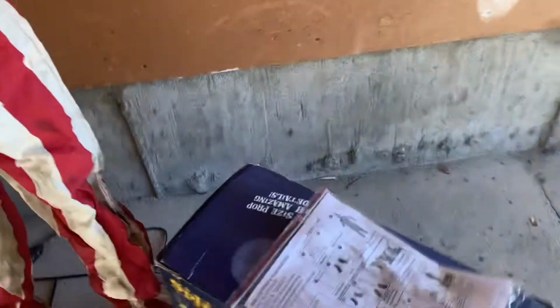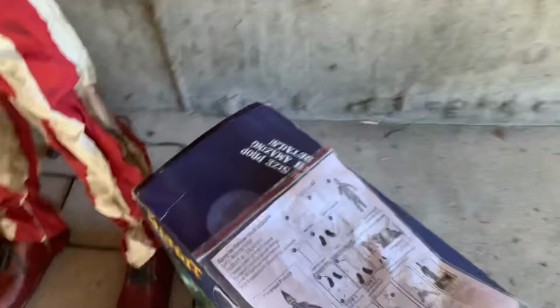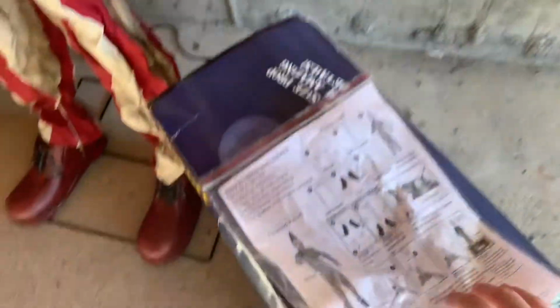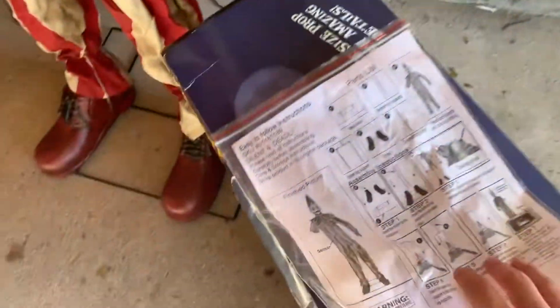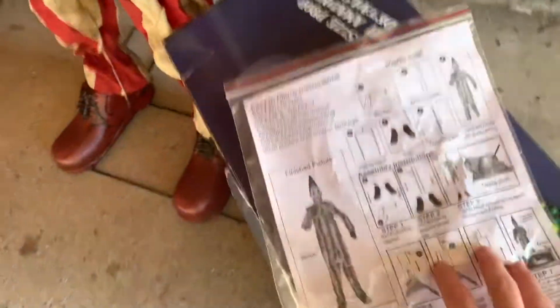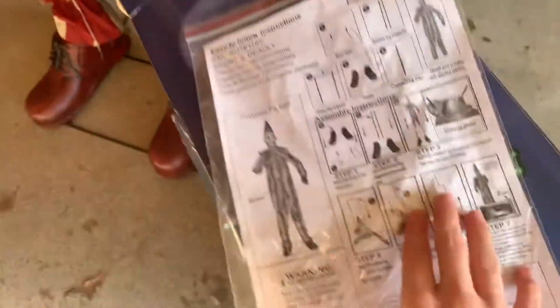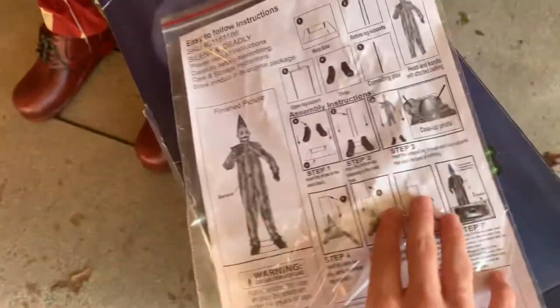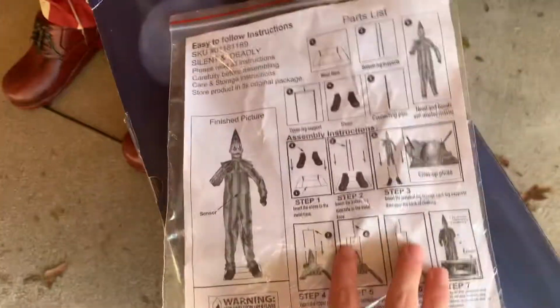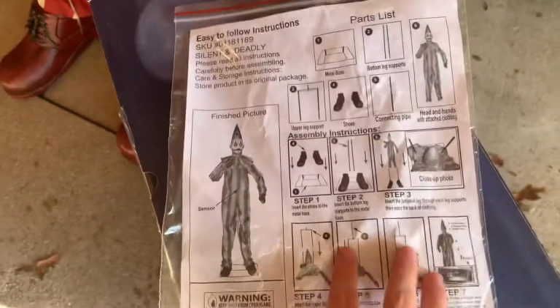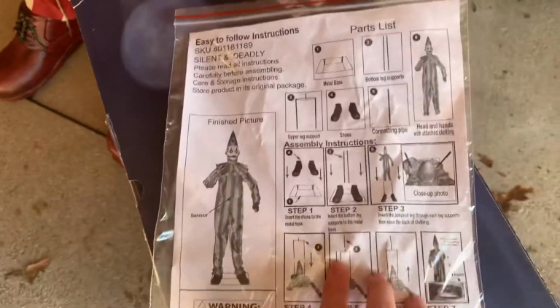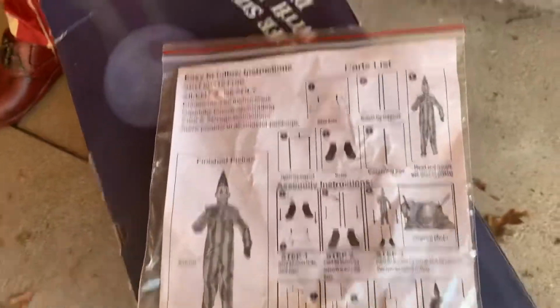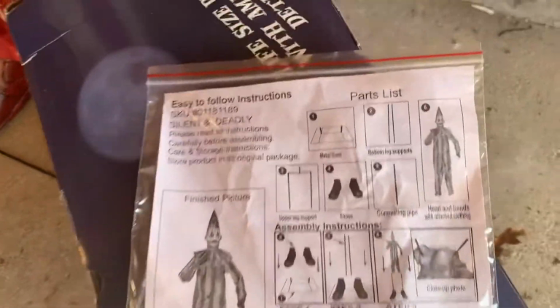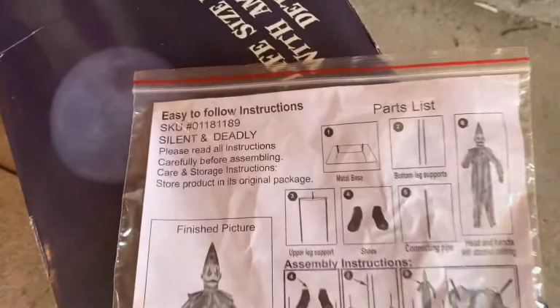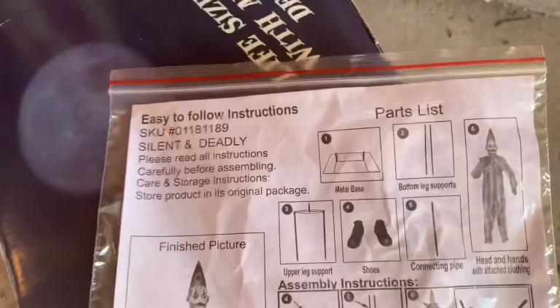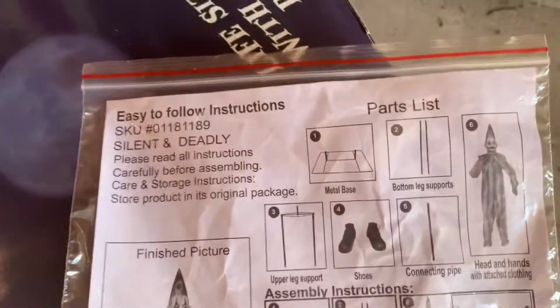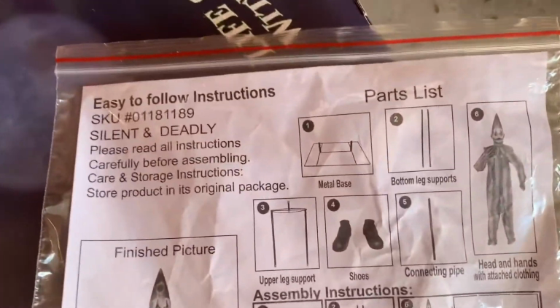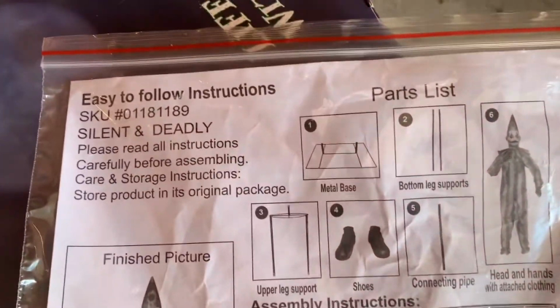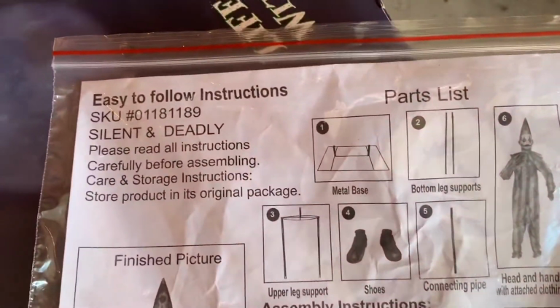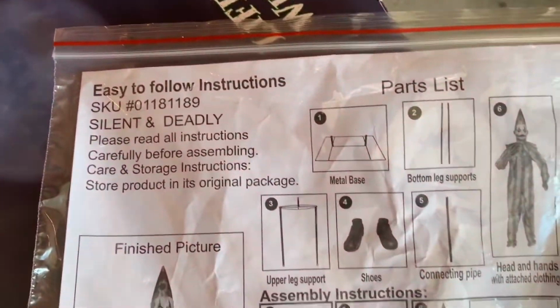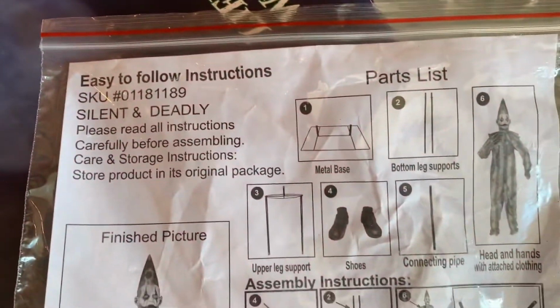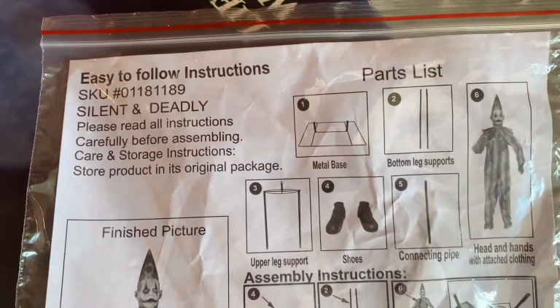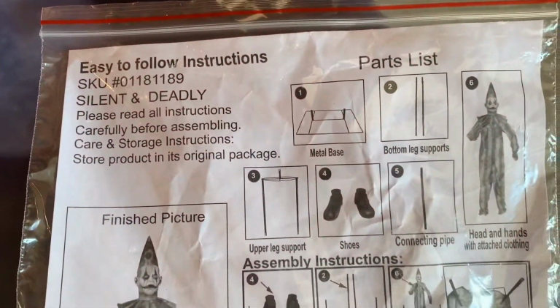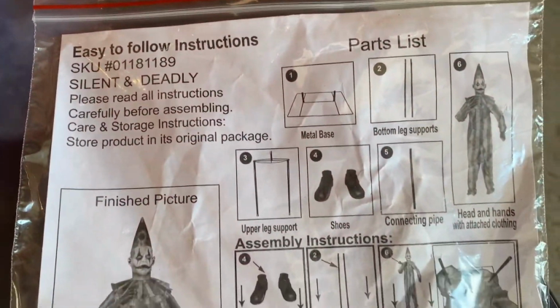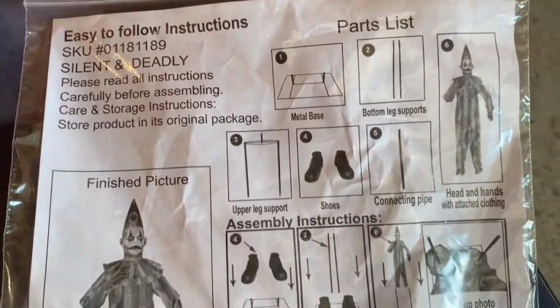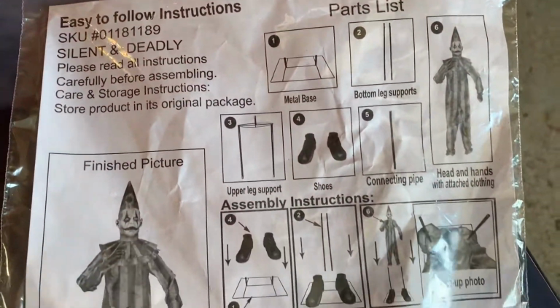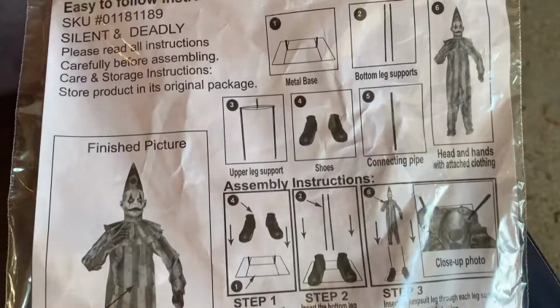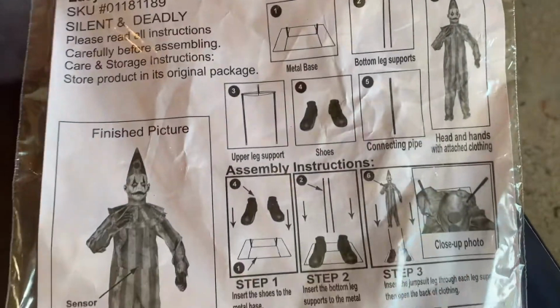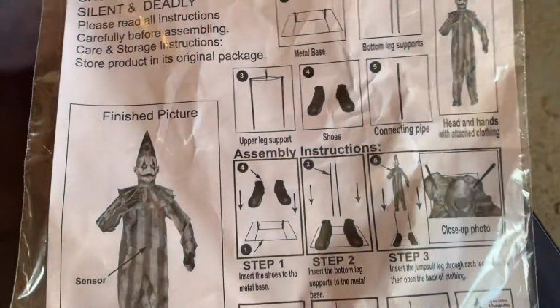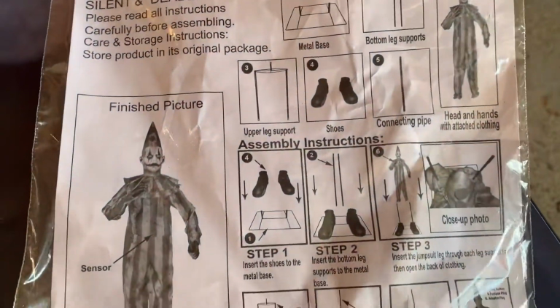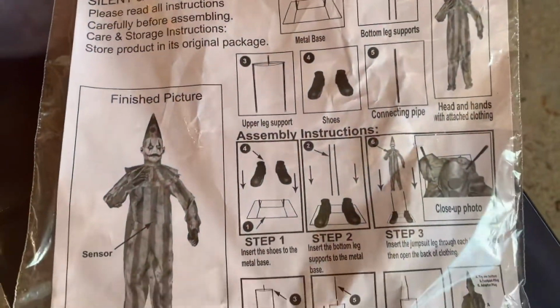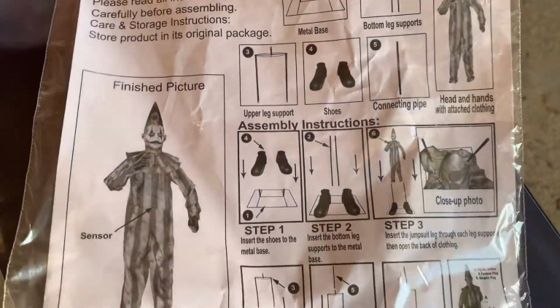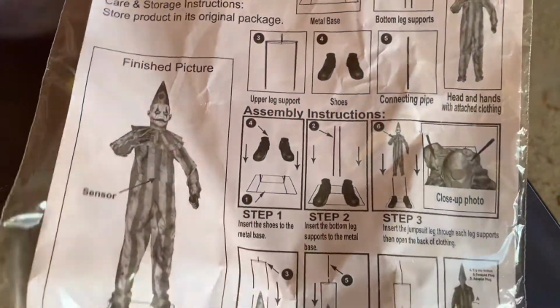Here are the original instructions in the Ziploc storage bag. I'm not going to actually read it, but you guys can if you want — just pause the video.